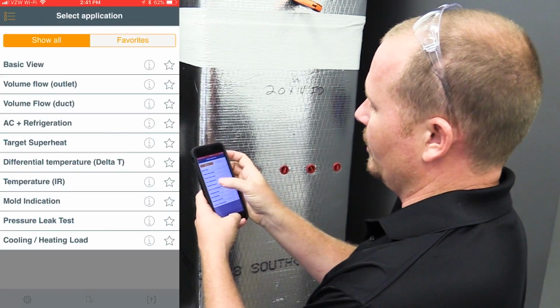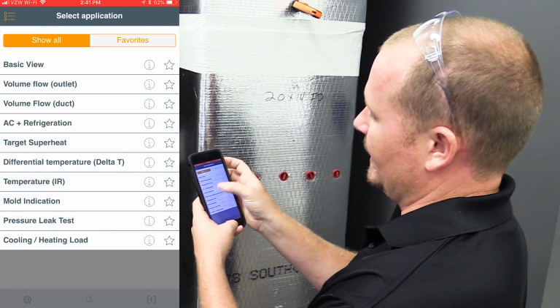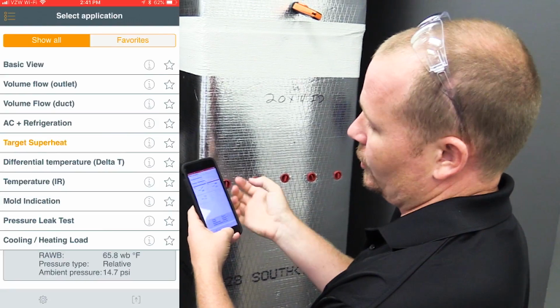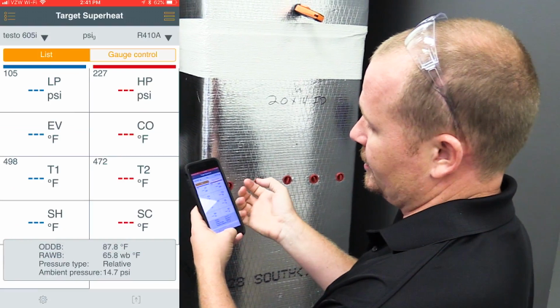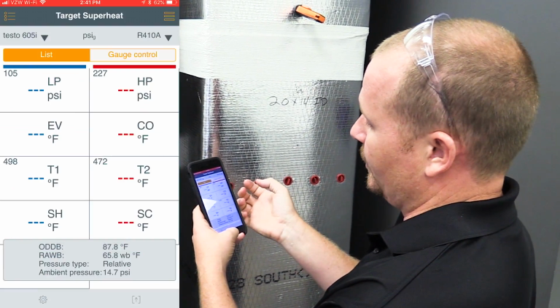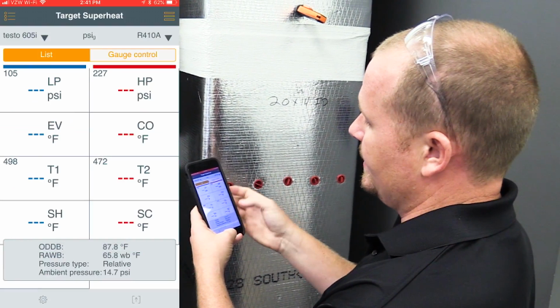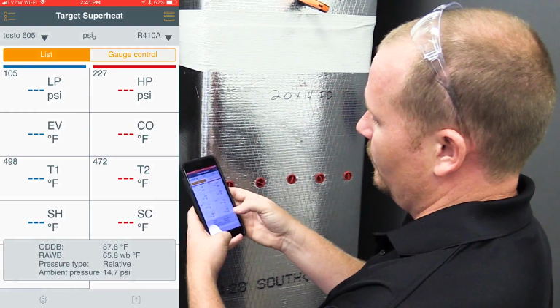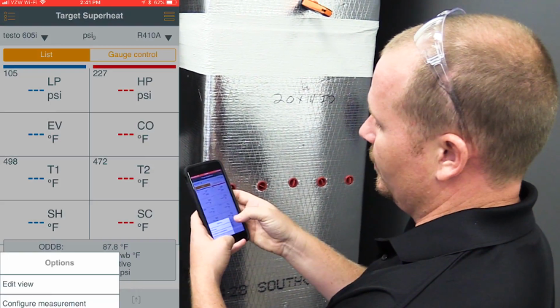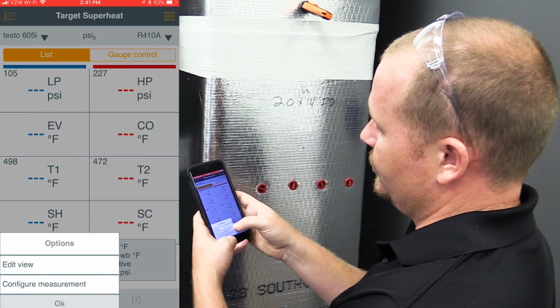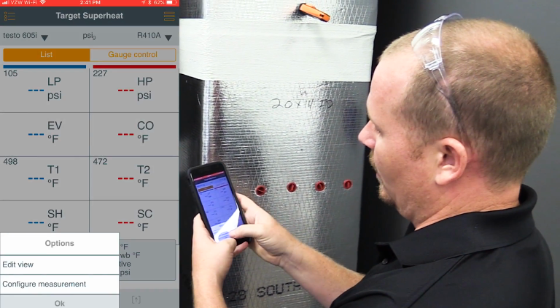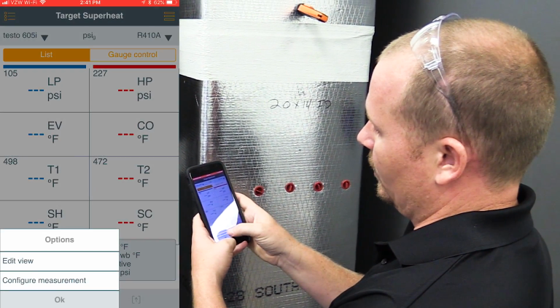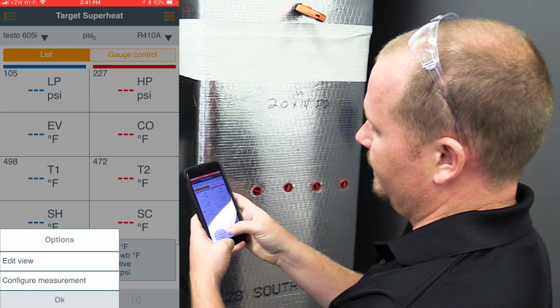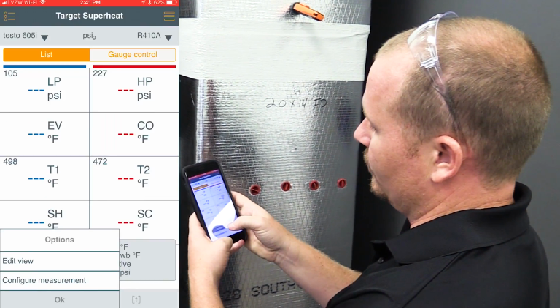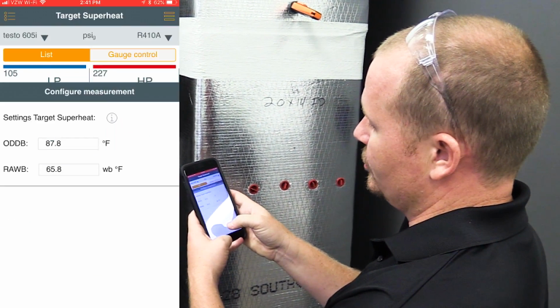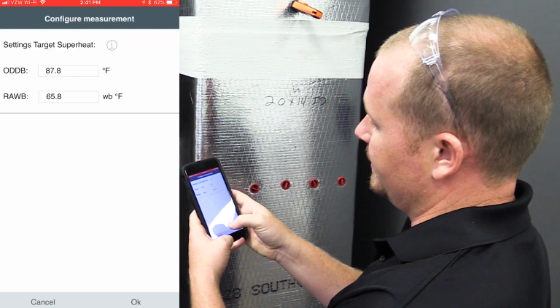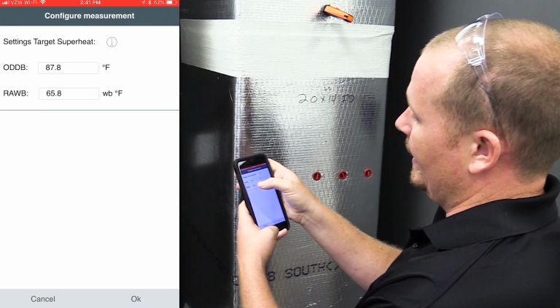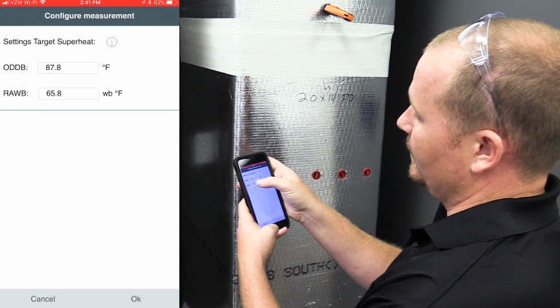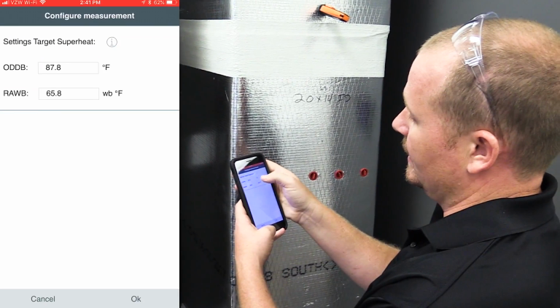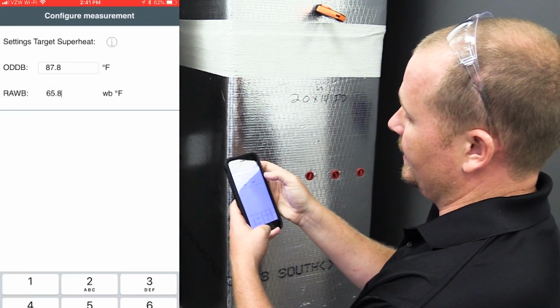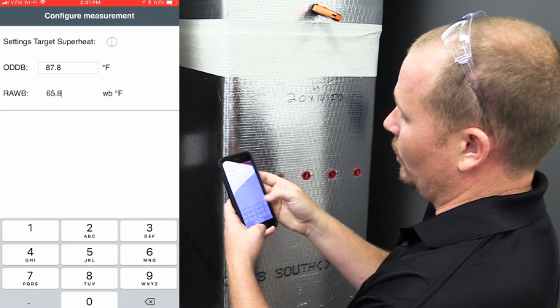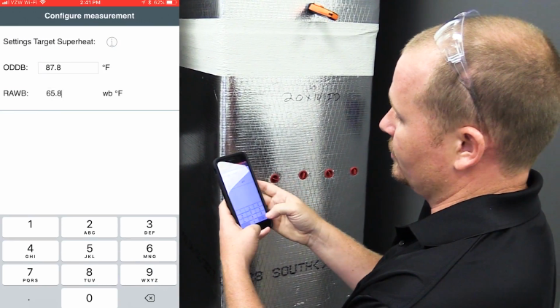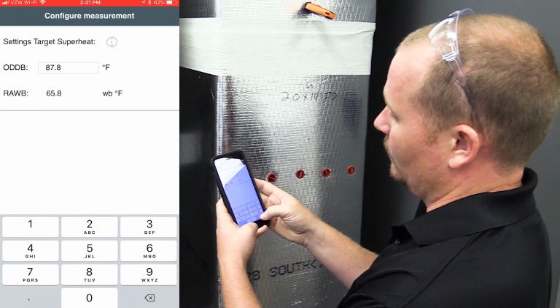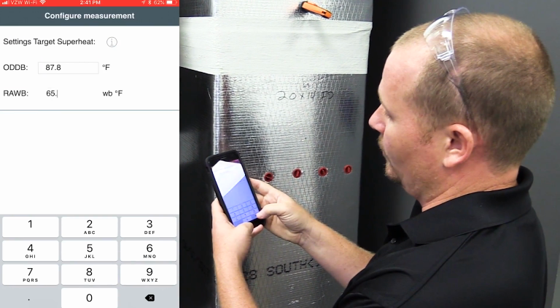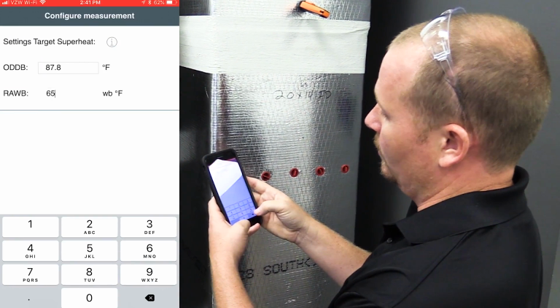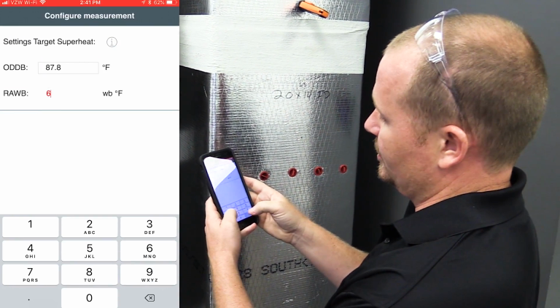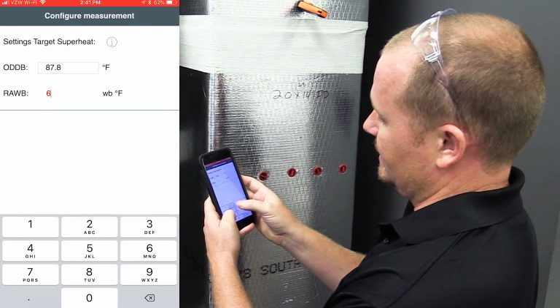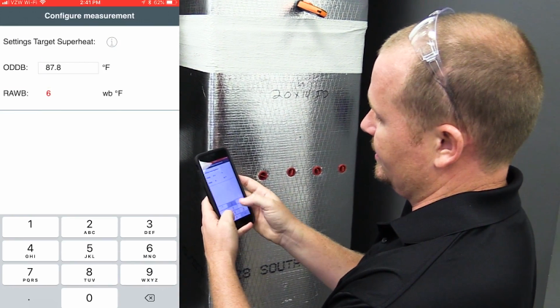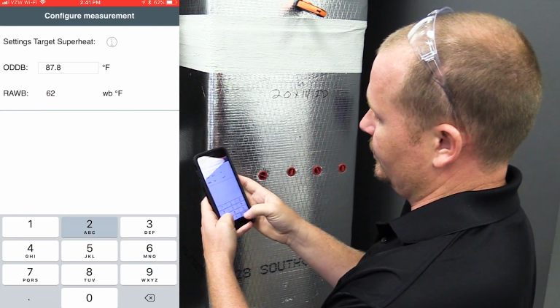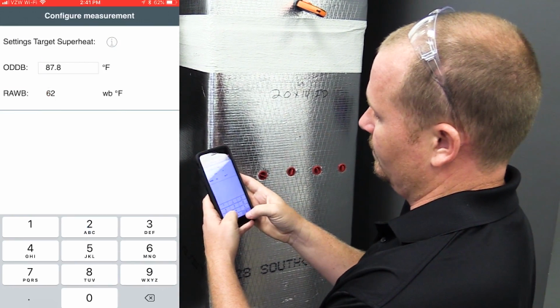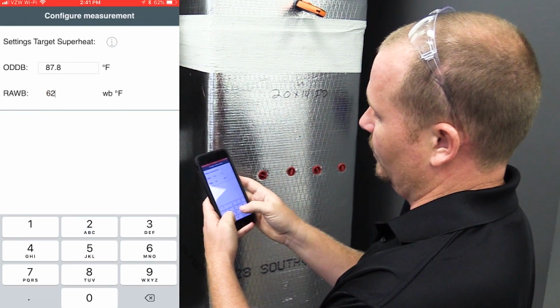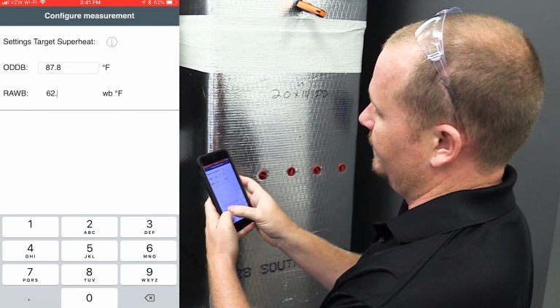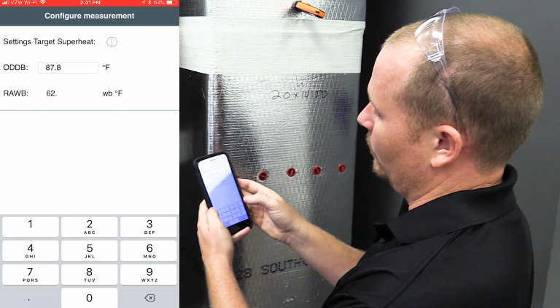We go back to Target Superheat, go to configure measurement, and type in our return air wet bulb, which is 62.4.